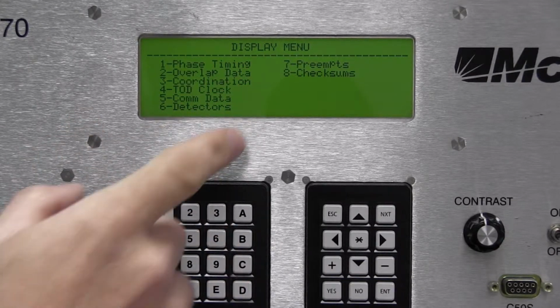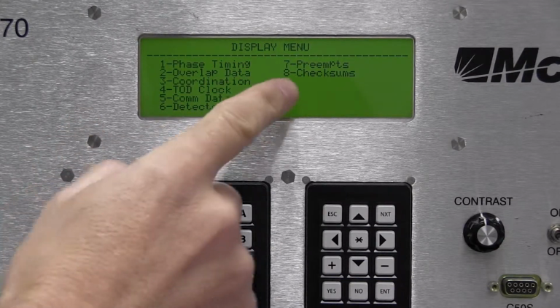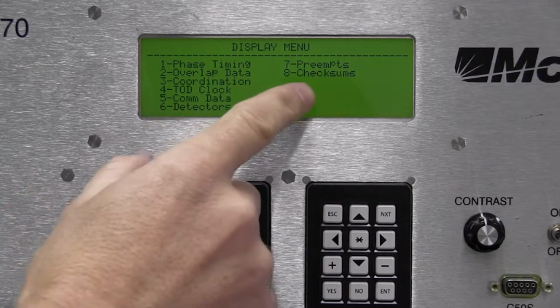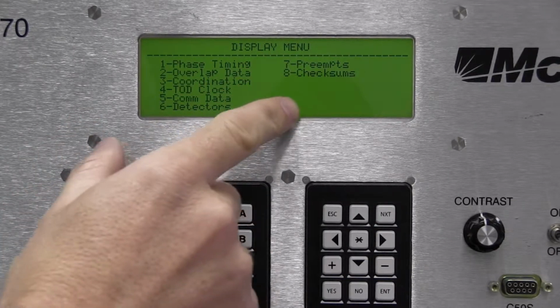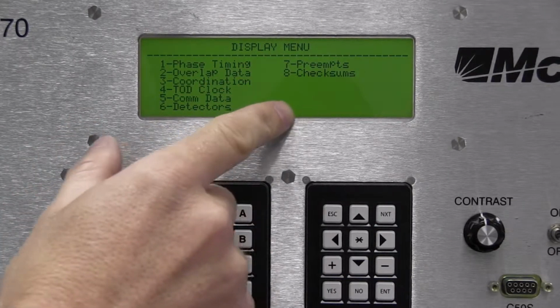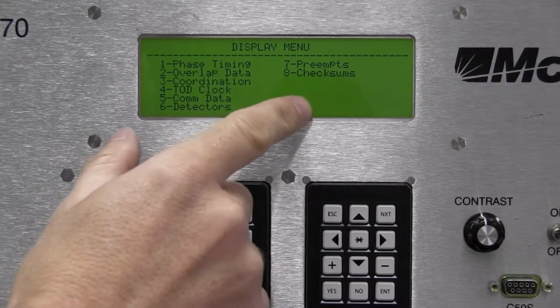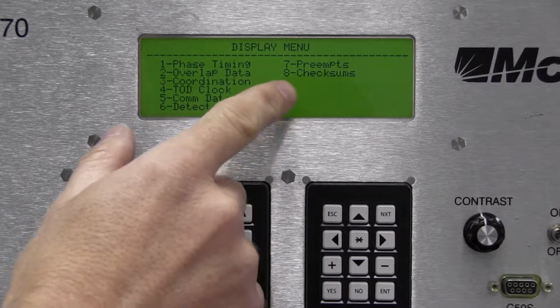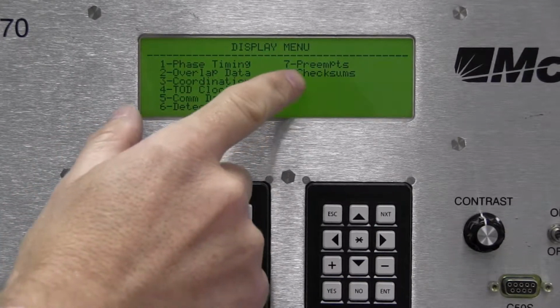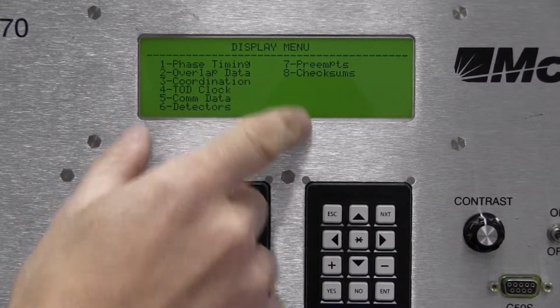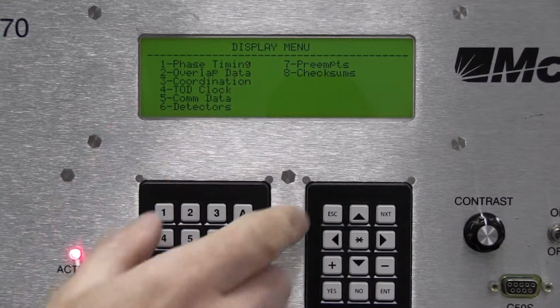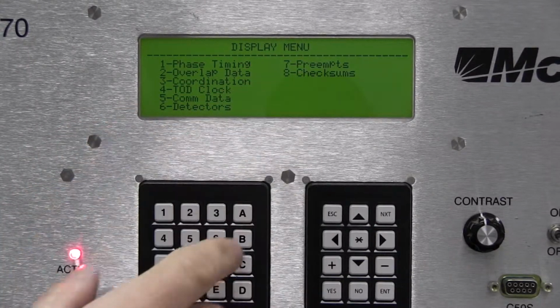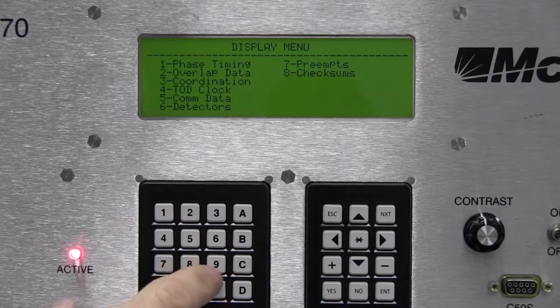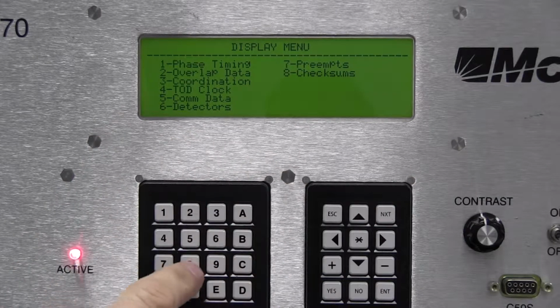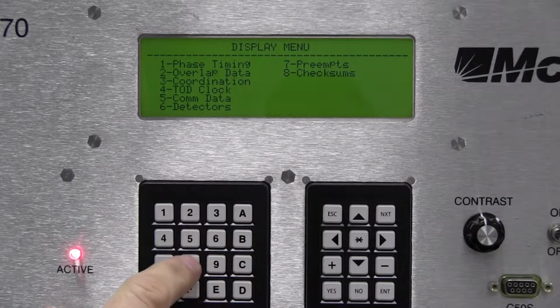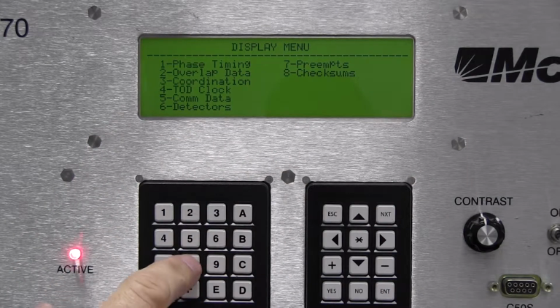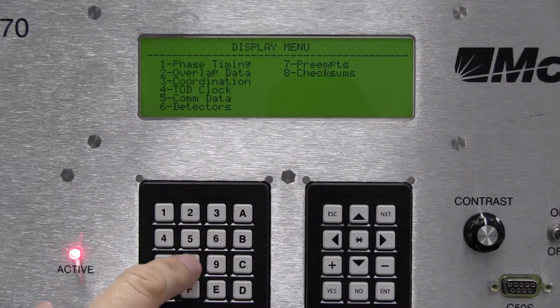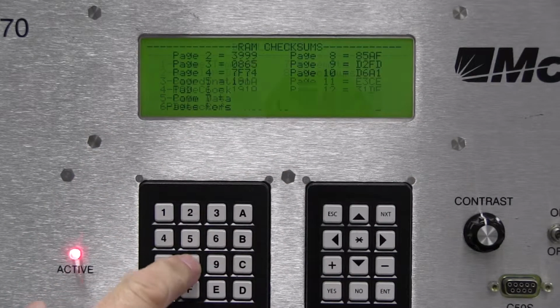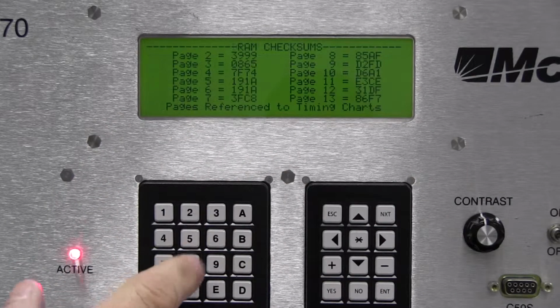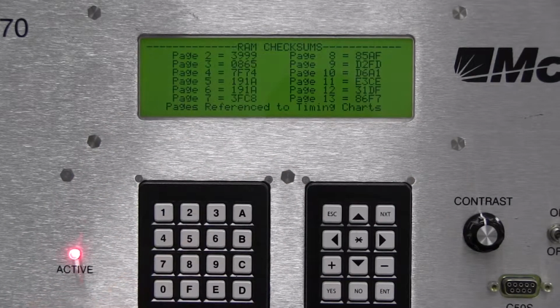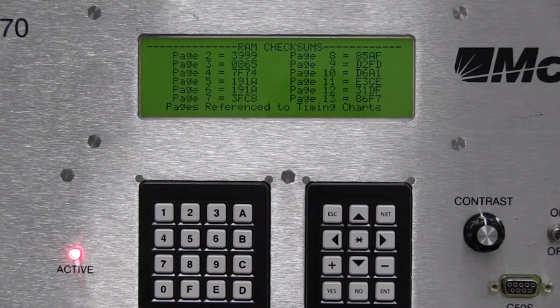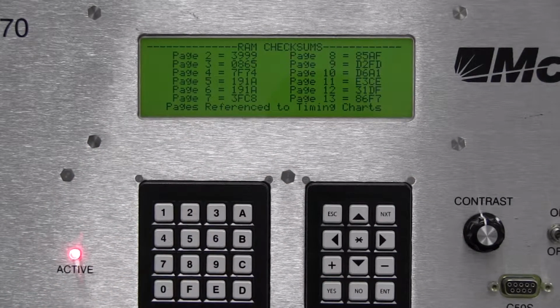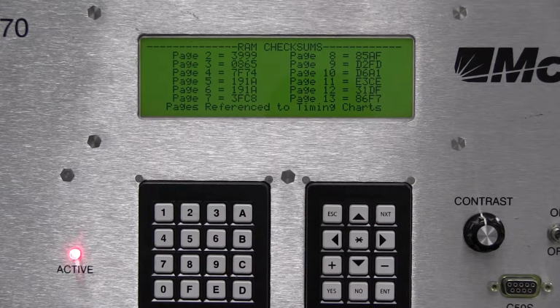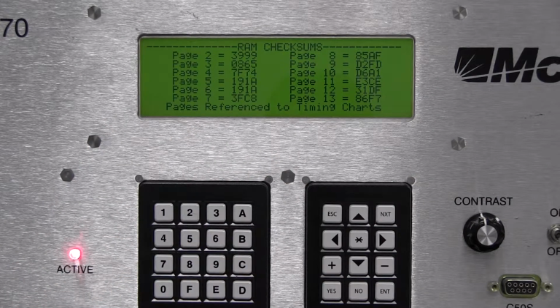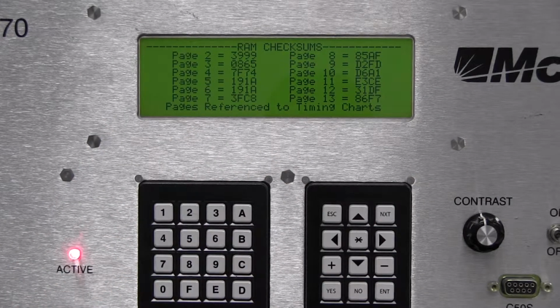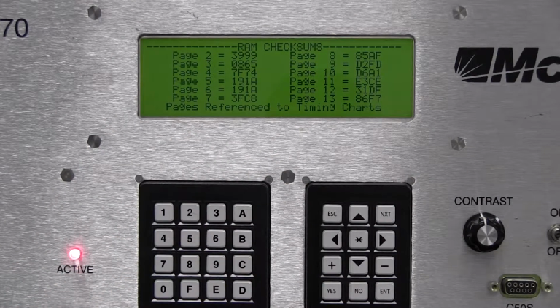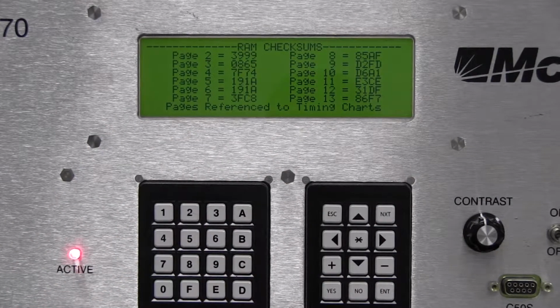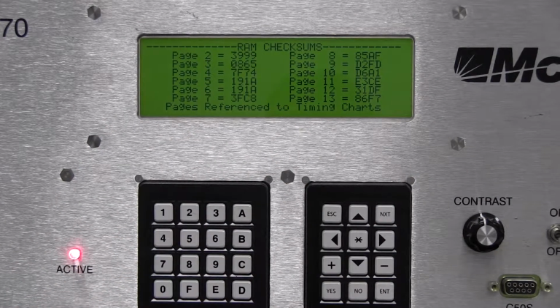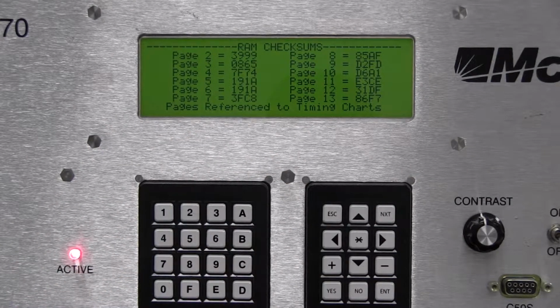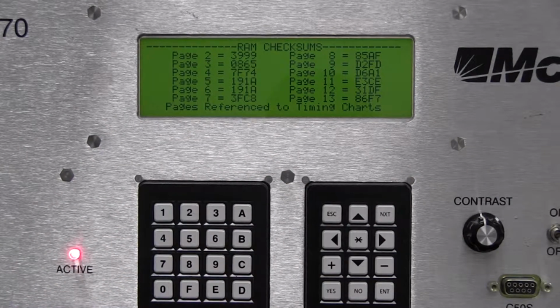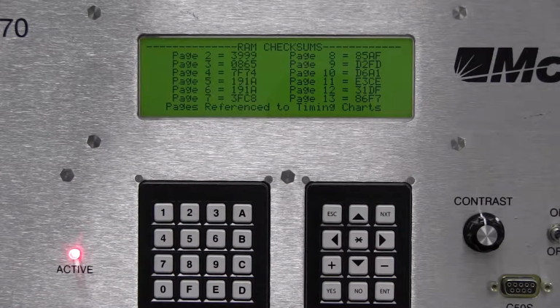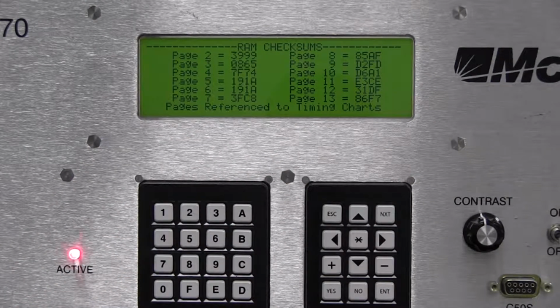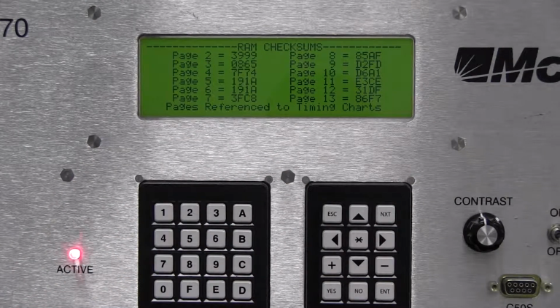We can escape back to the main menu. If we go to displays — option one — then the display menu, then option eight, we can check the checksums here on the controller as well to verify the copy.